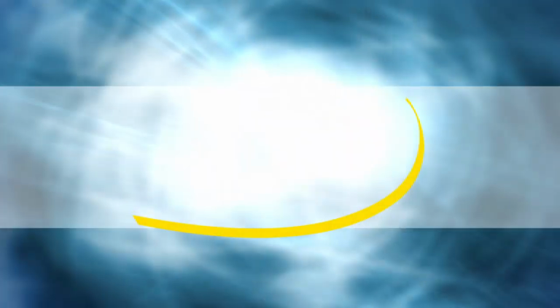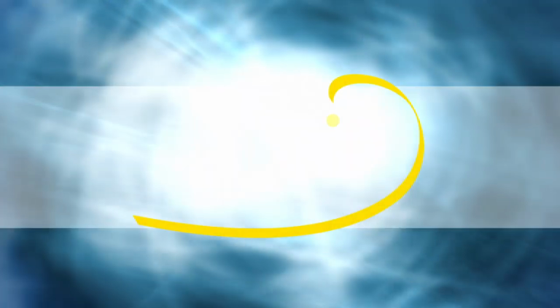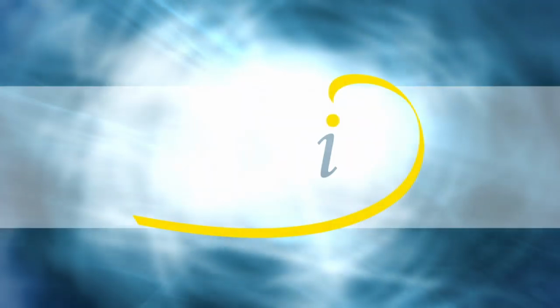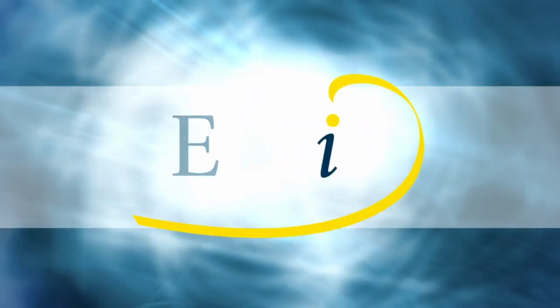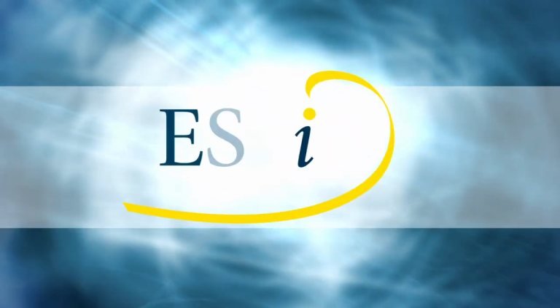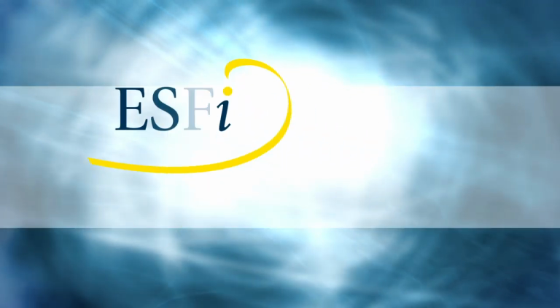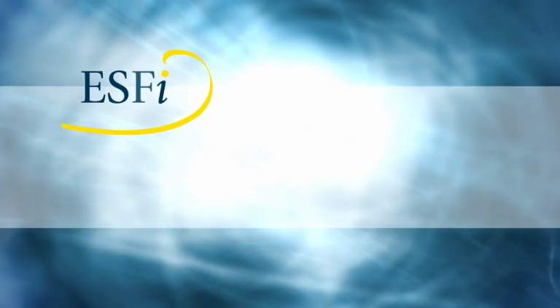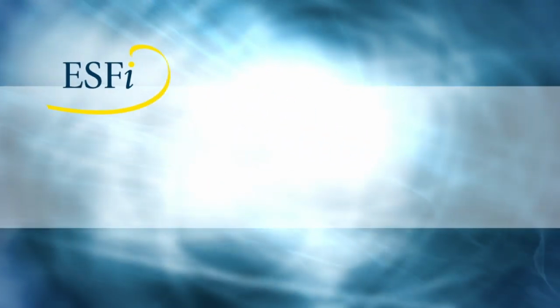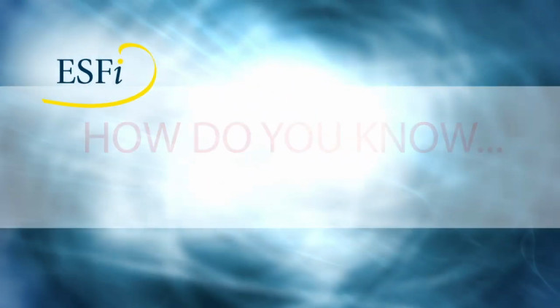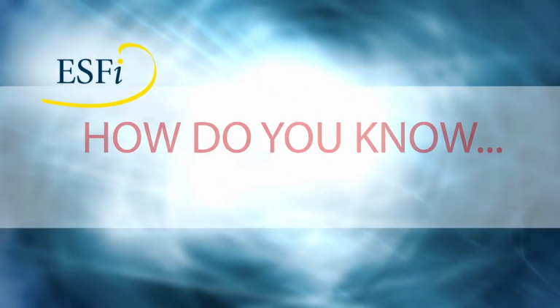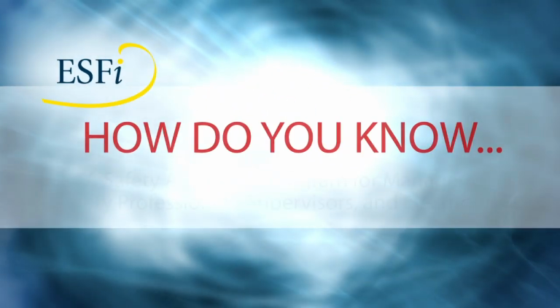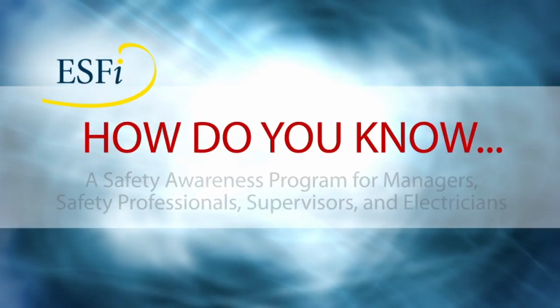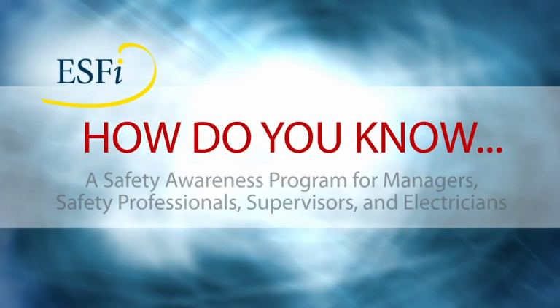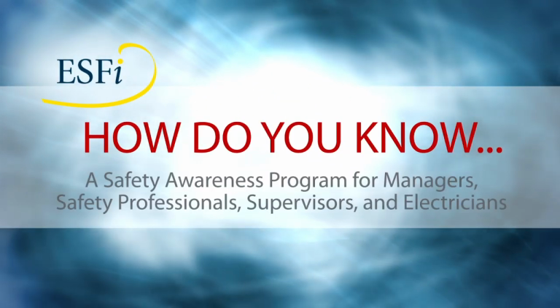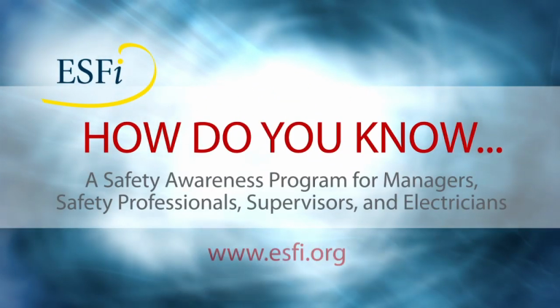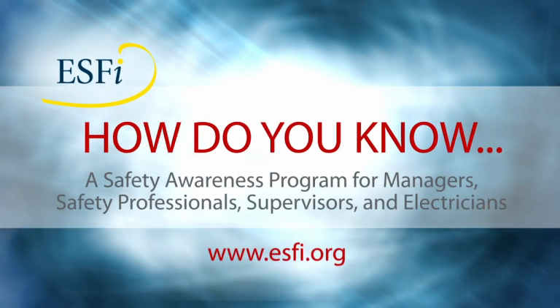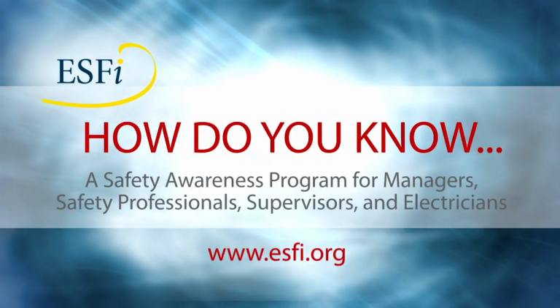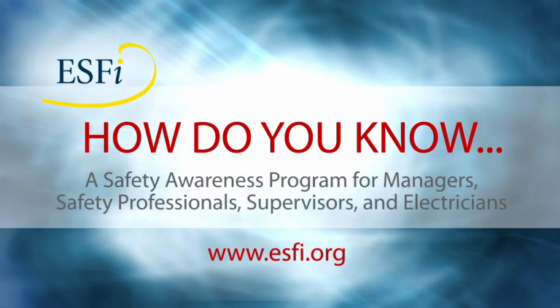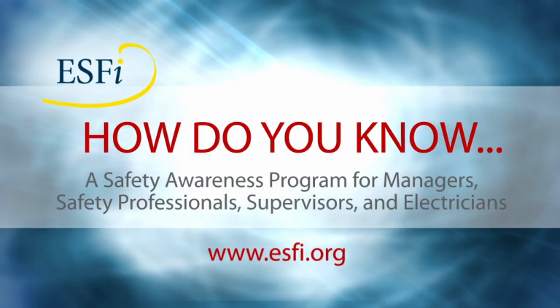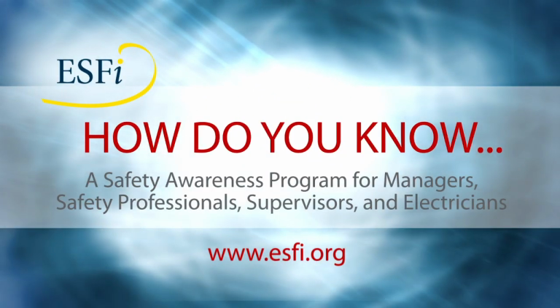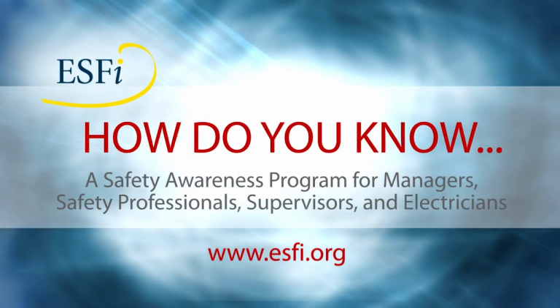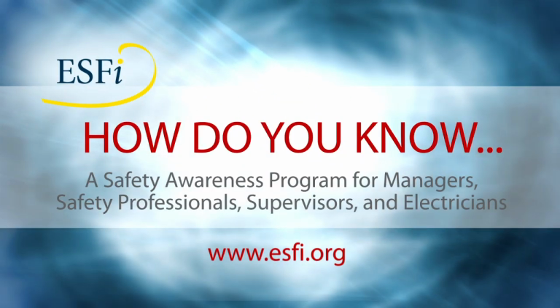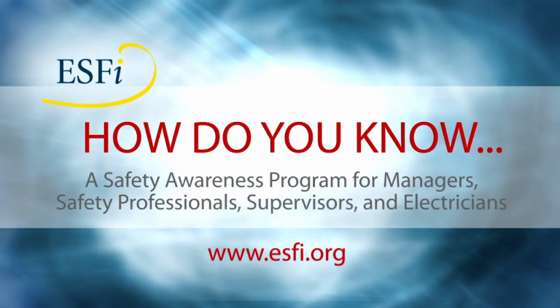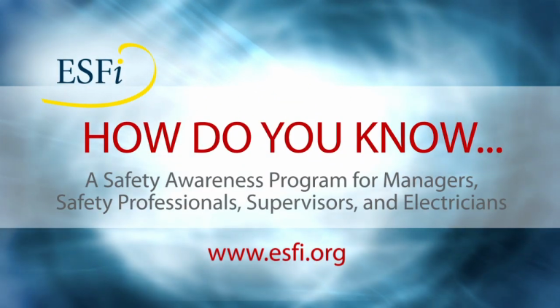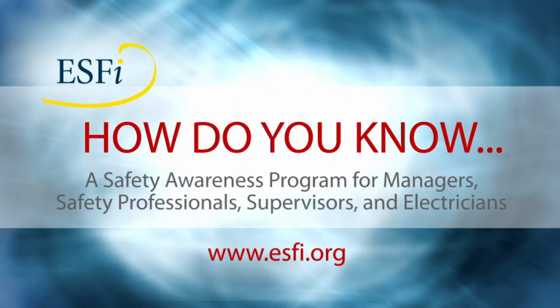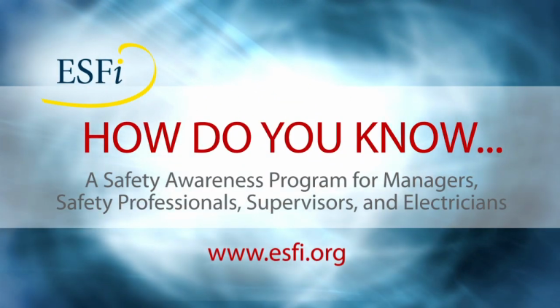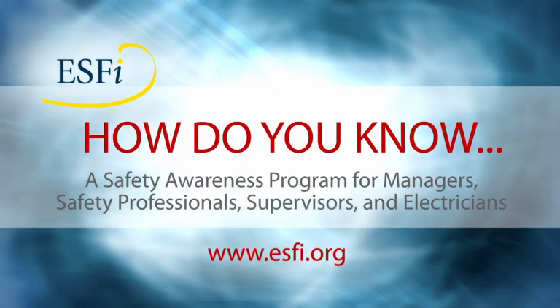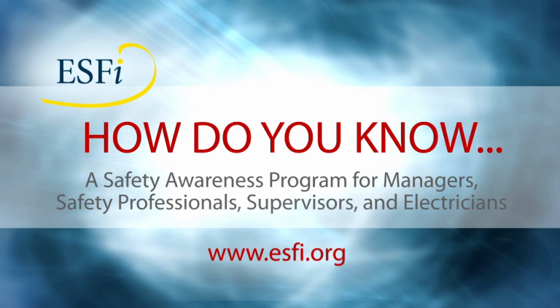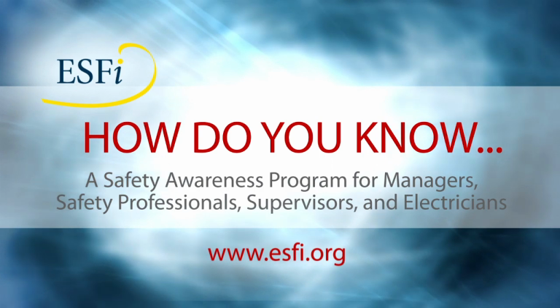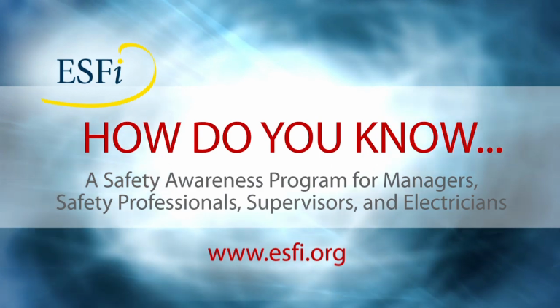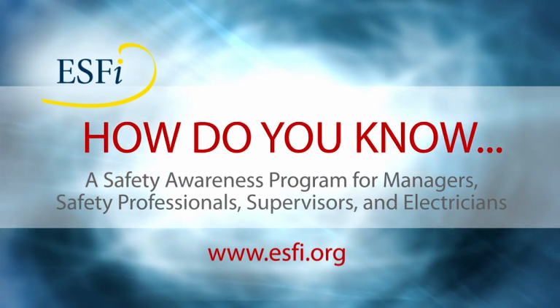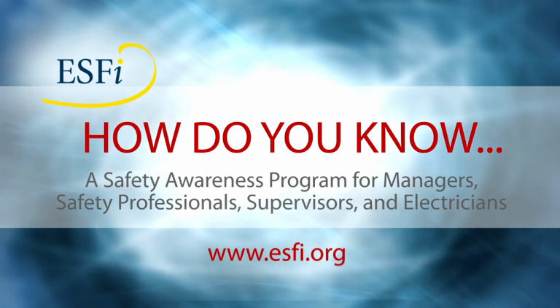The ESFI Online Electrical Safety Self-Assessment. This is how you know.